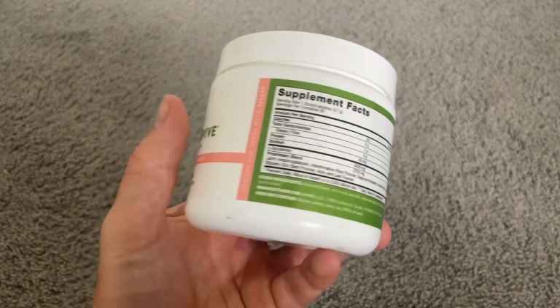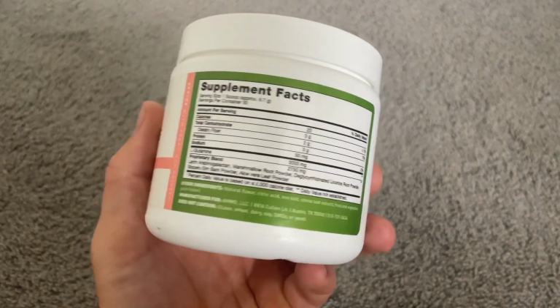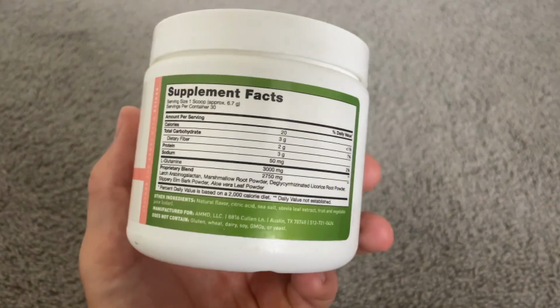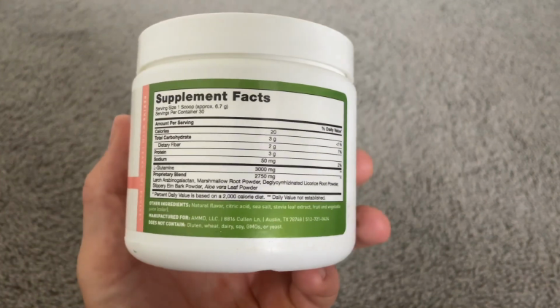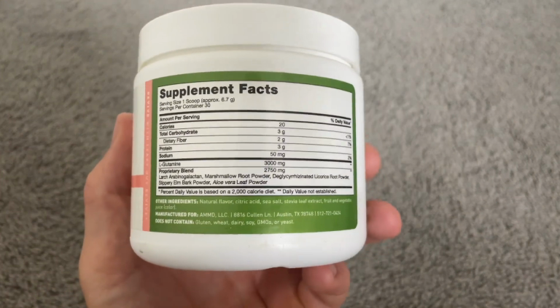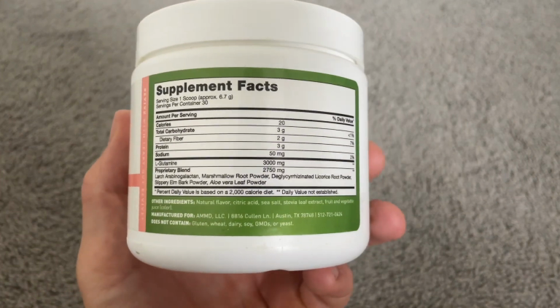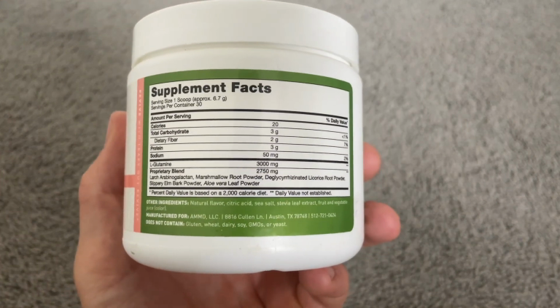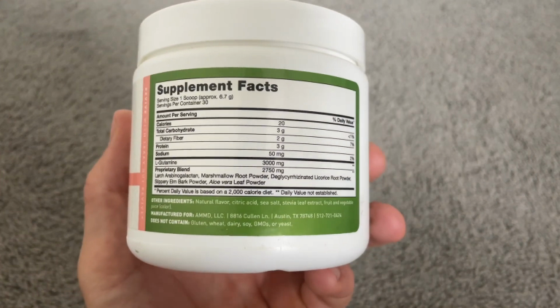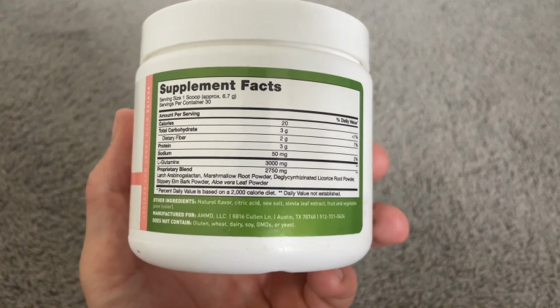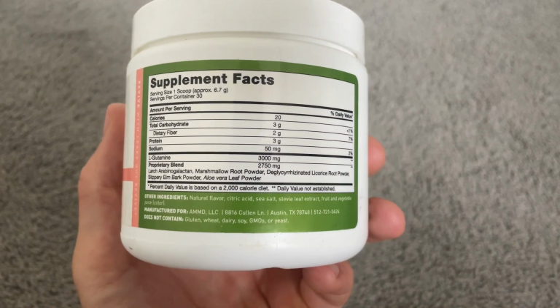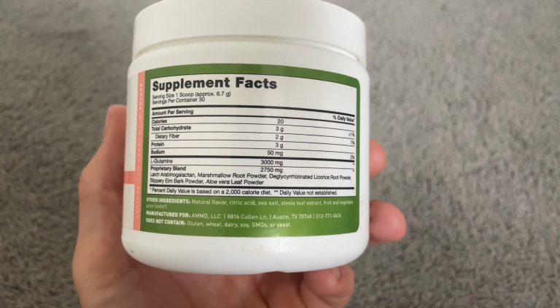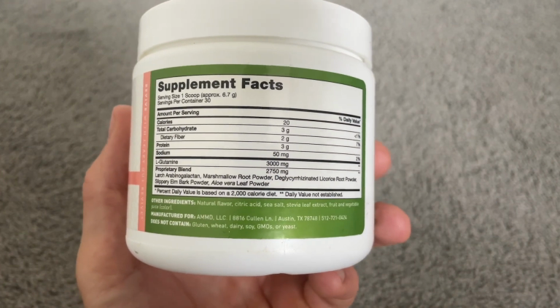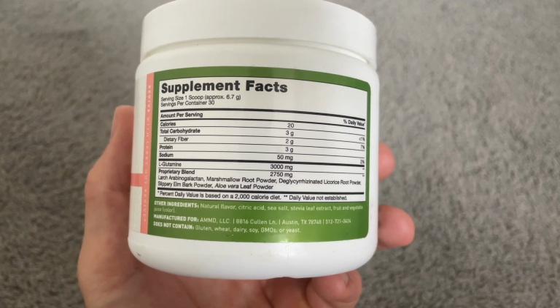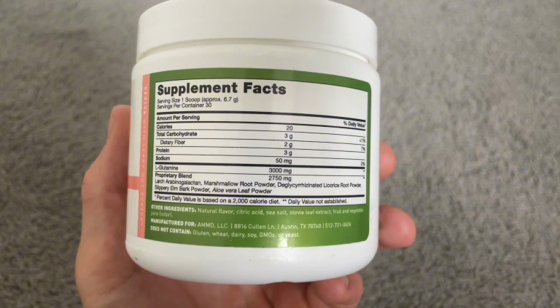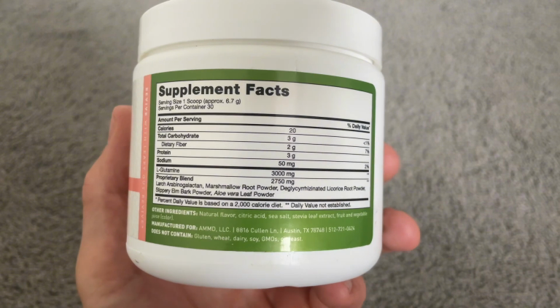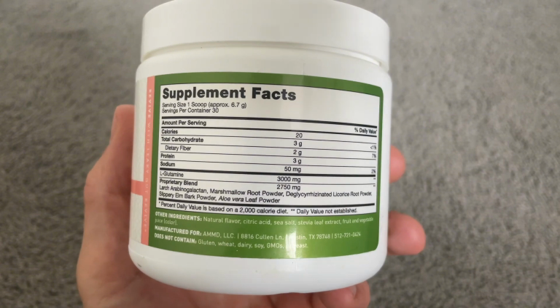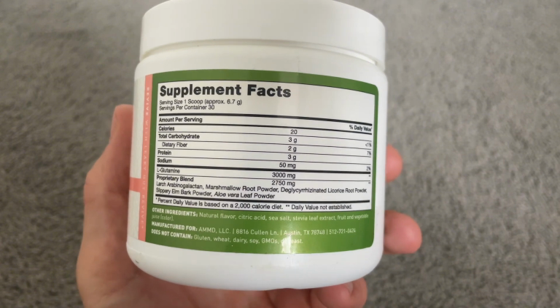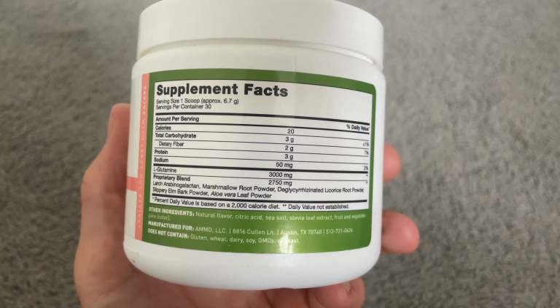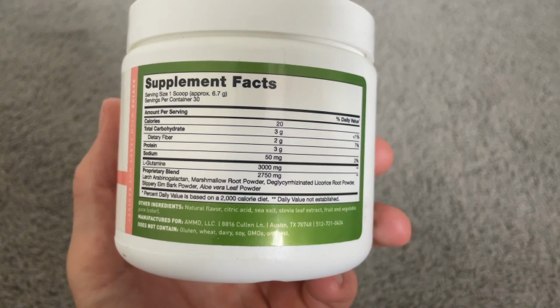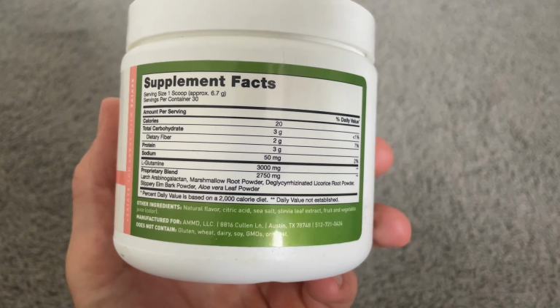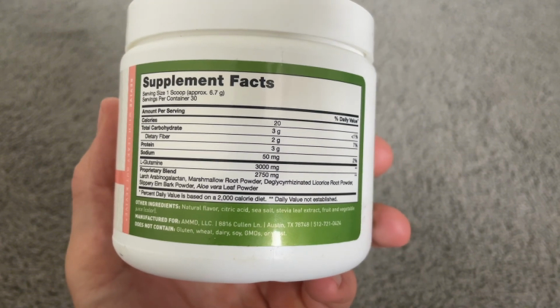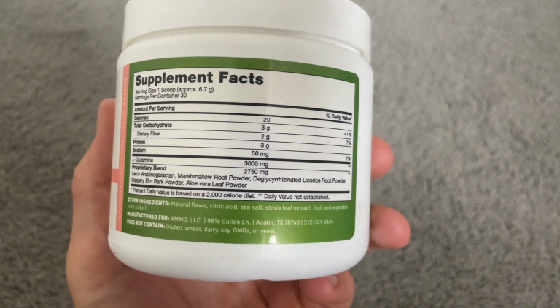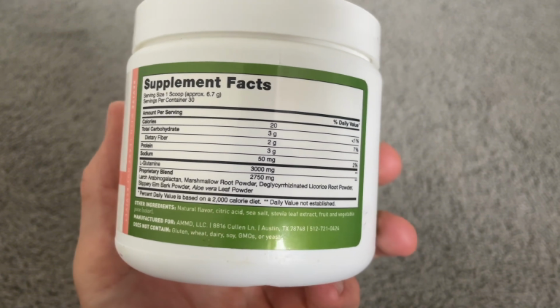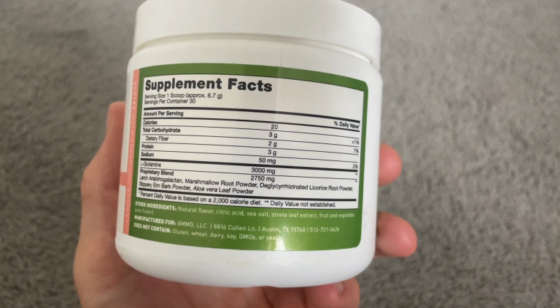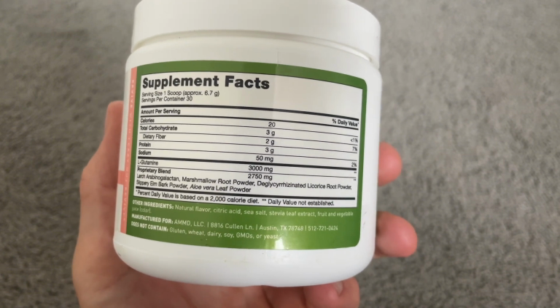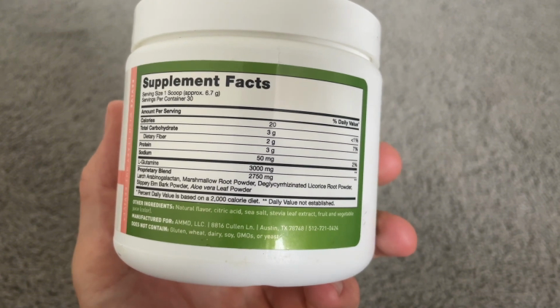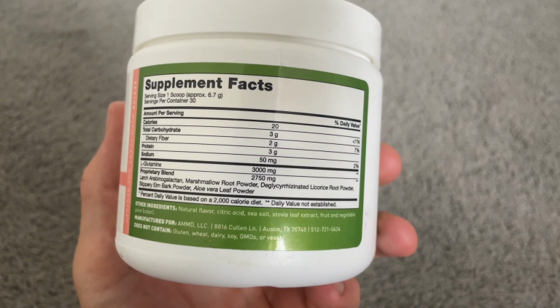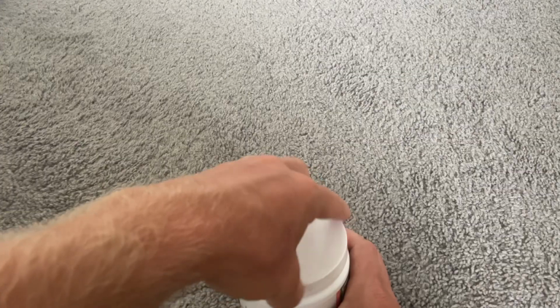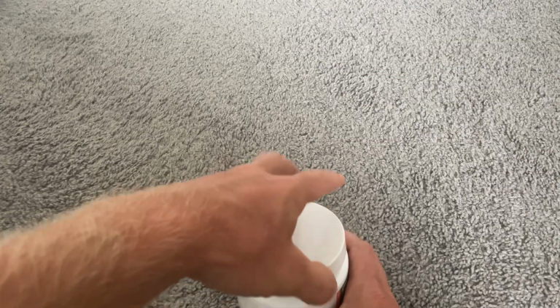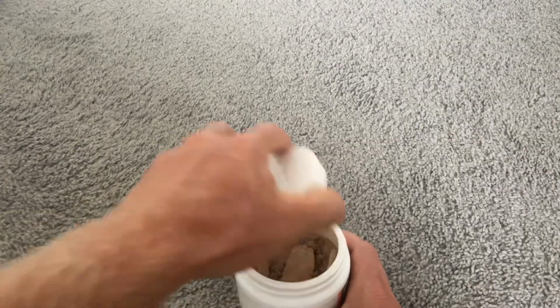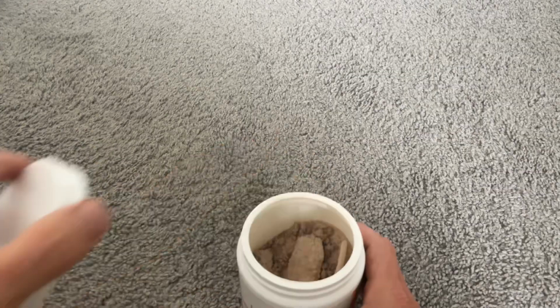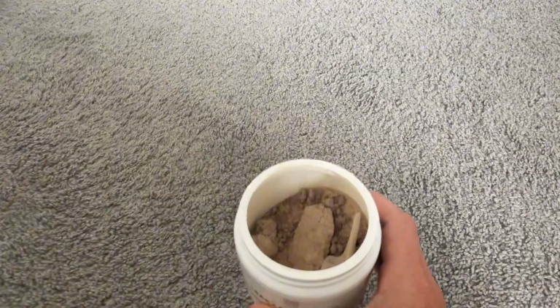The supplement has prebiotics that help create a healthy microbiome. I really like that it's gluten-free, and it's also really easy to take on its own.